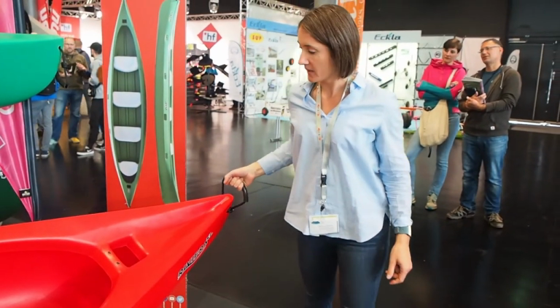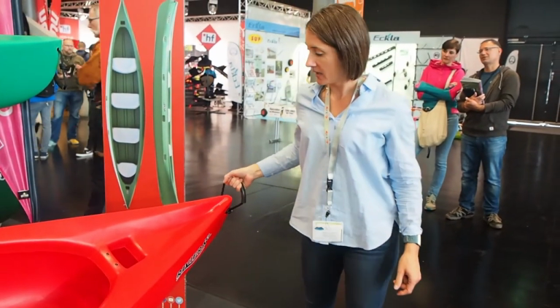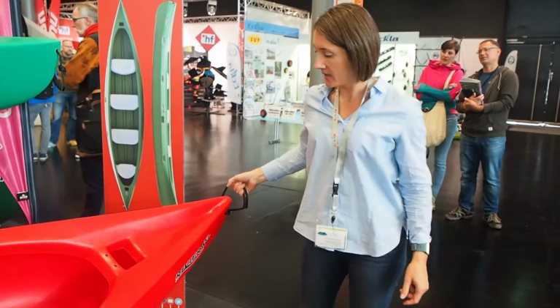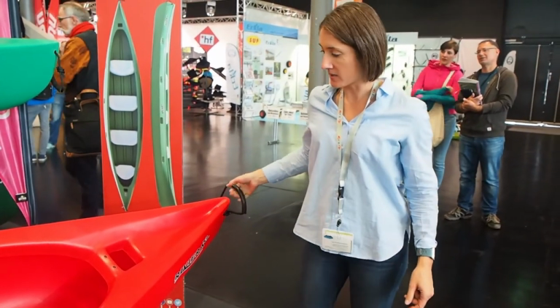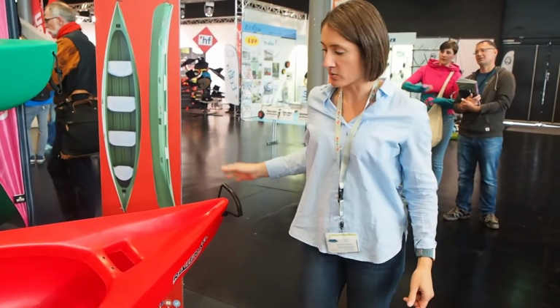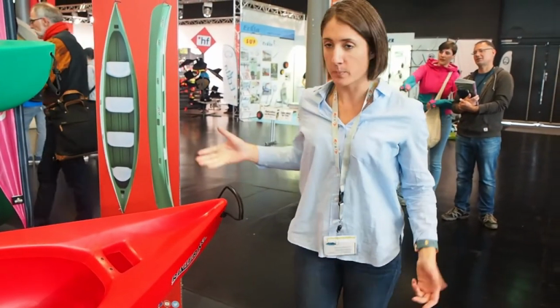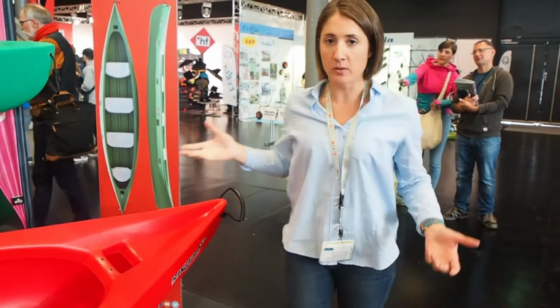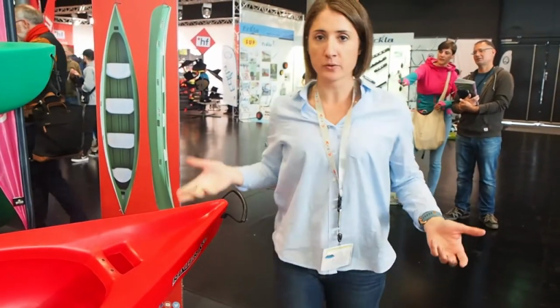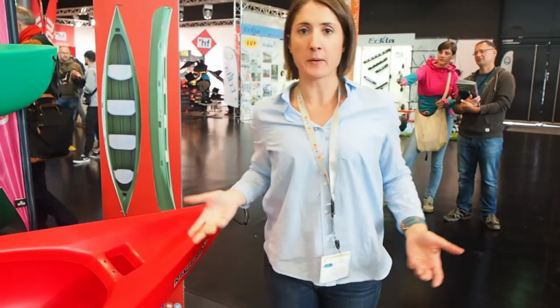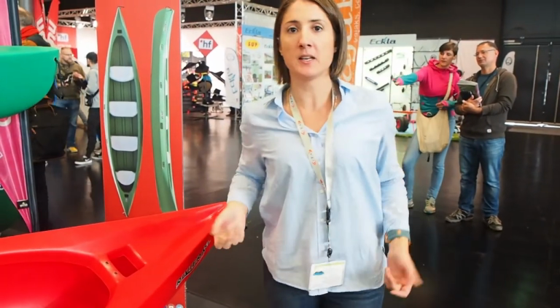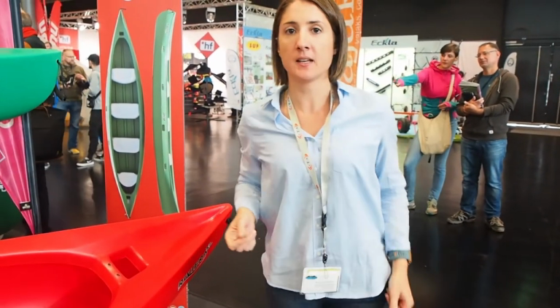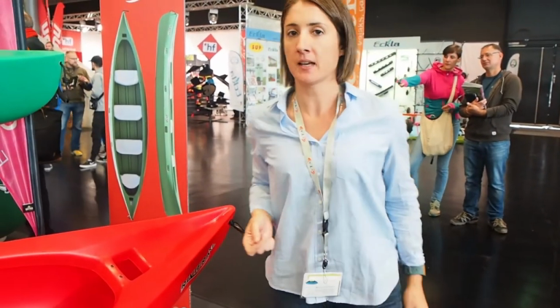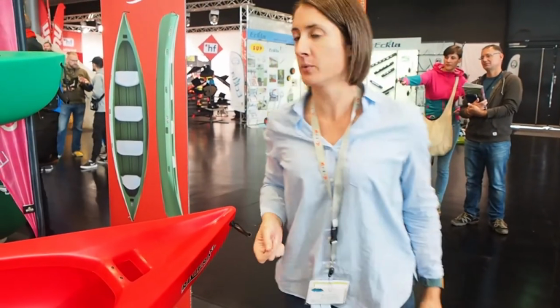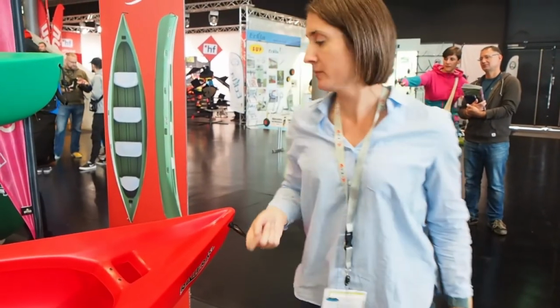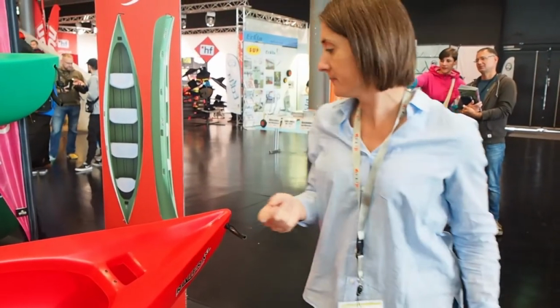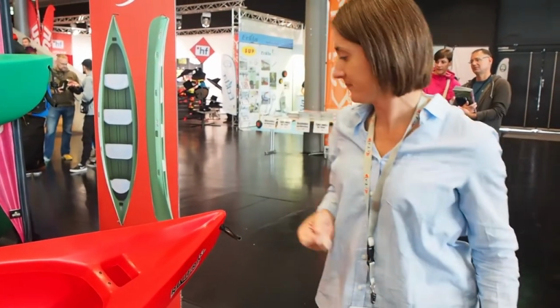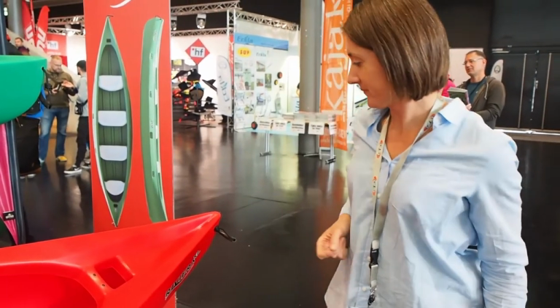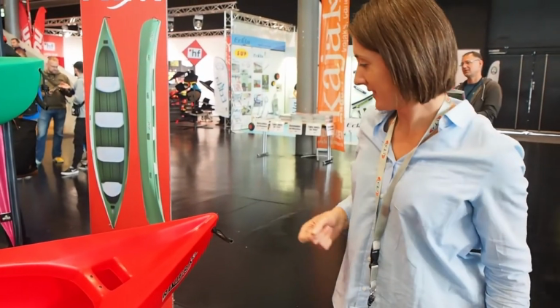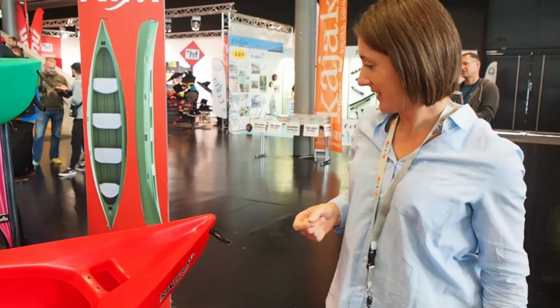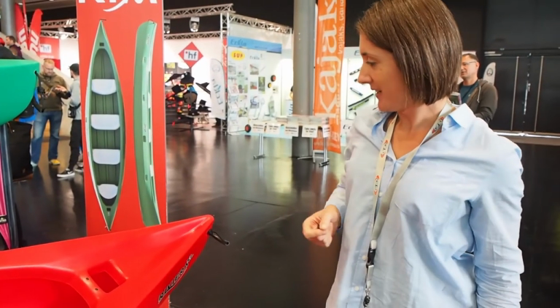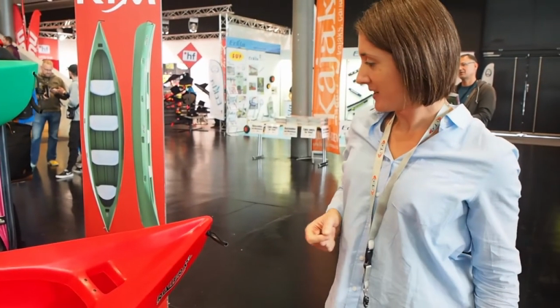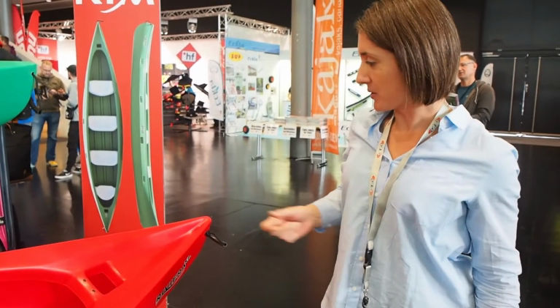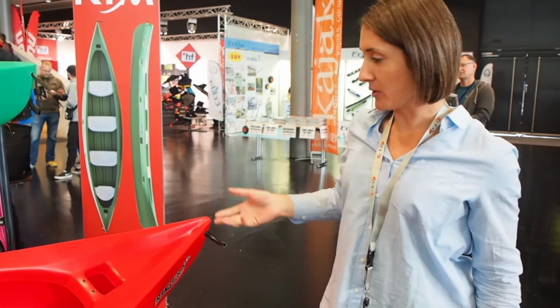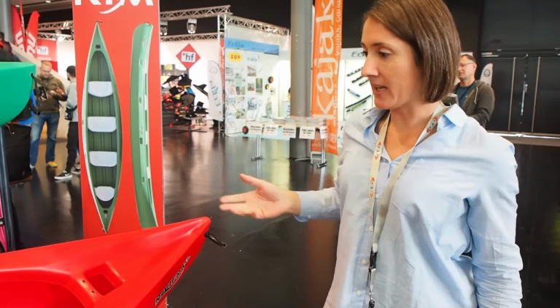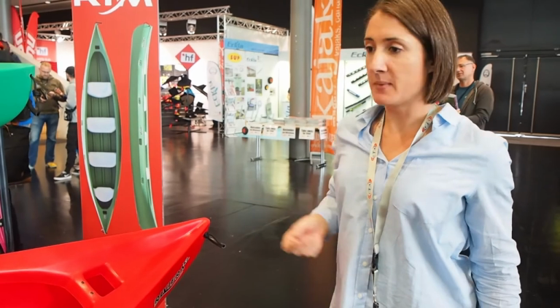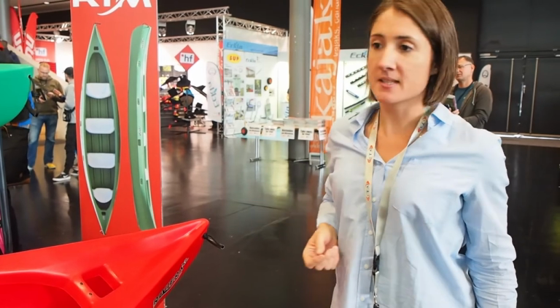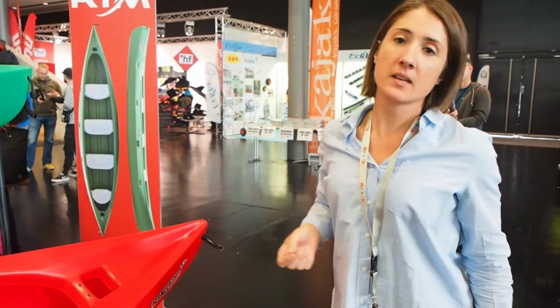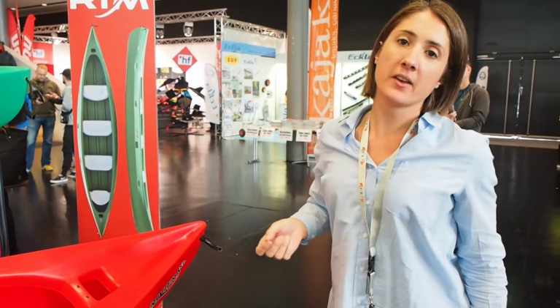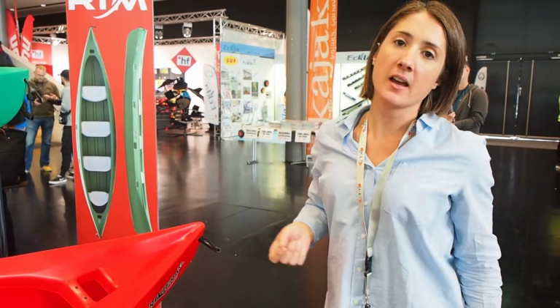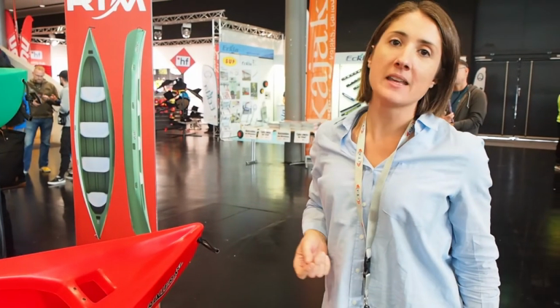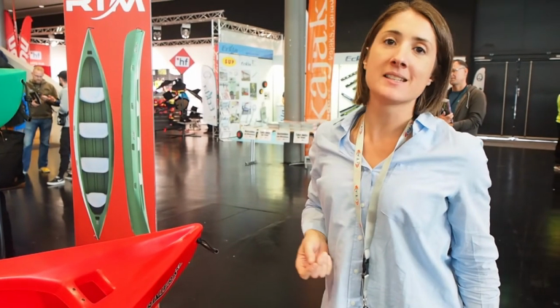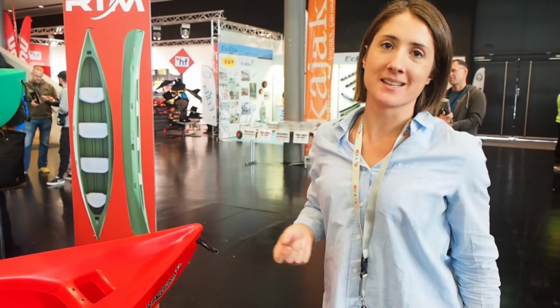It's a super good family canoe. The name is Riviera XL.